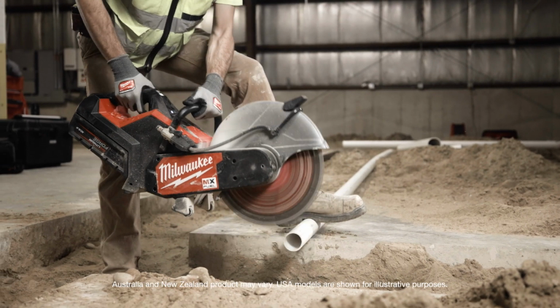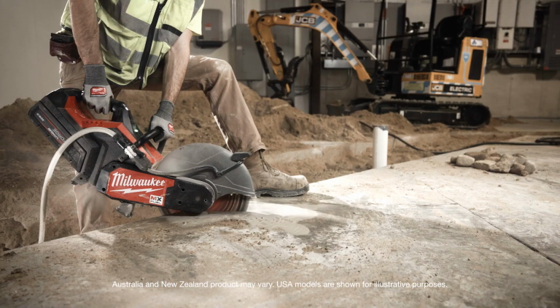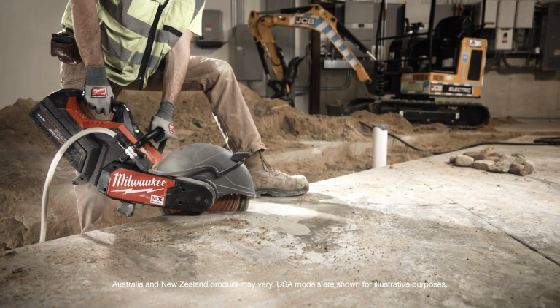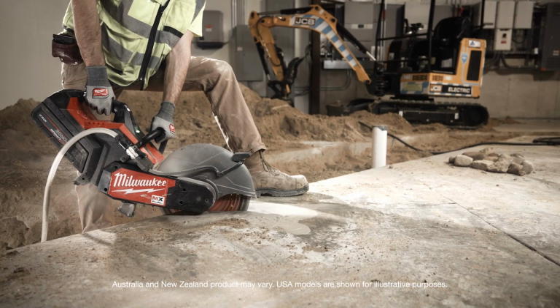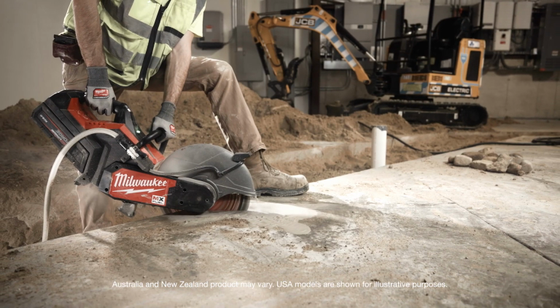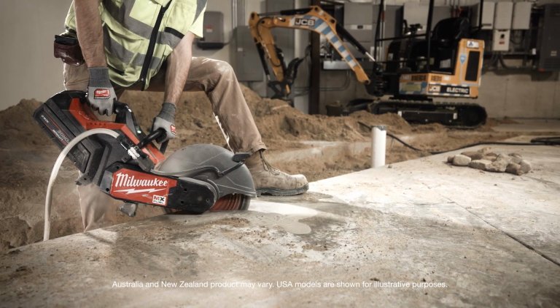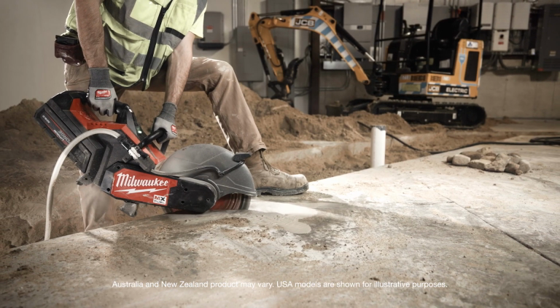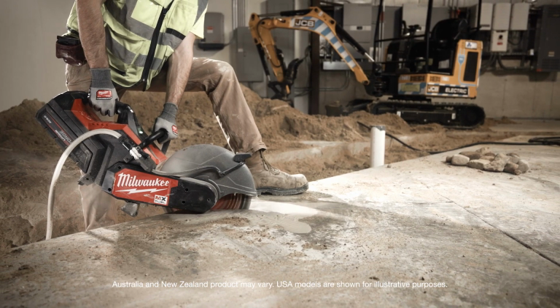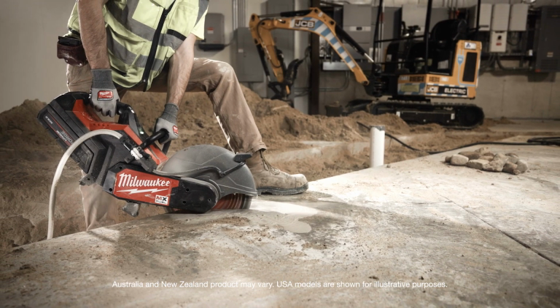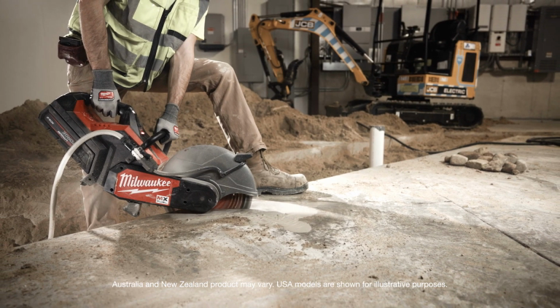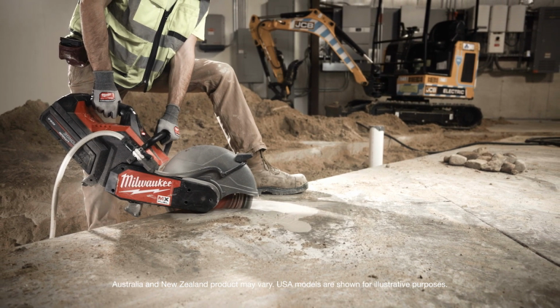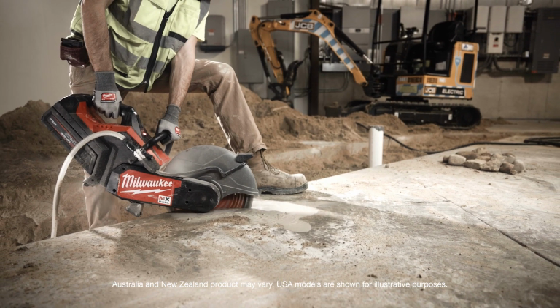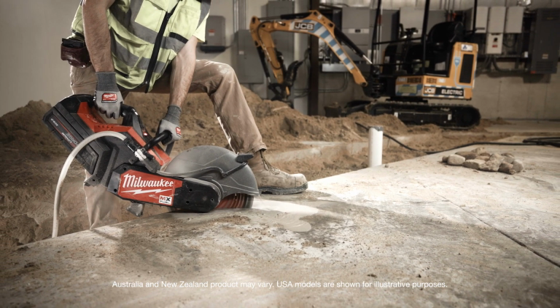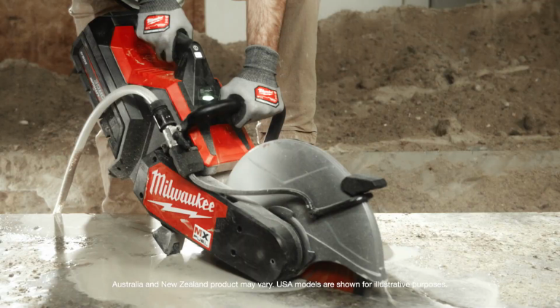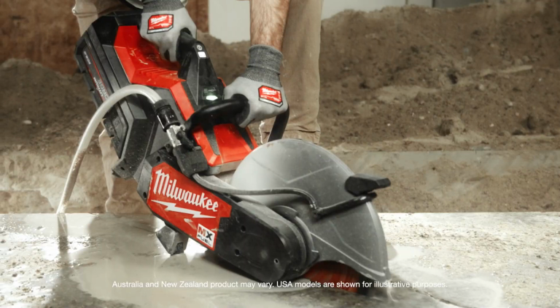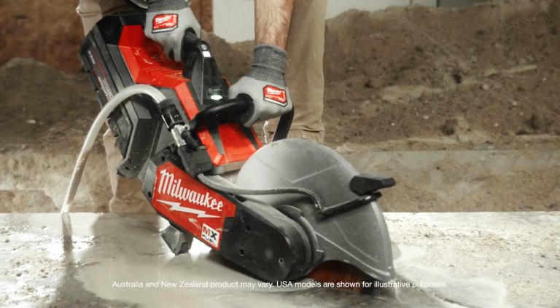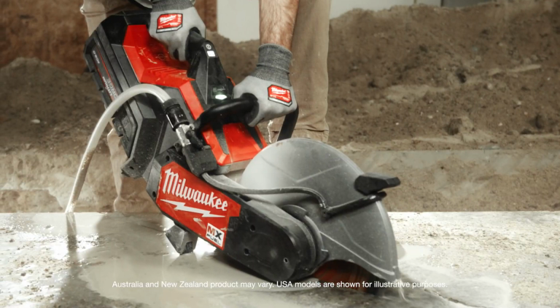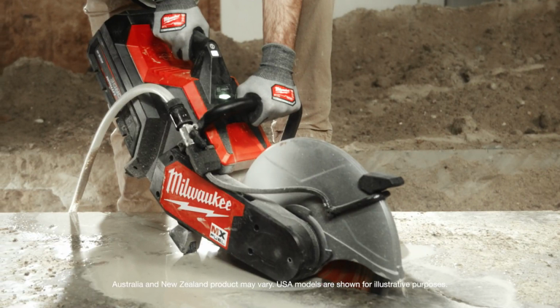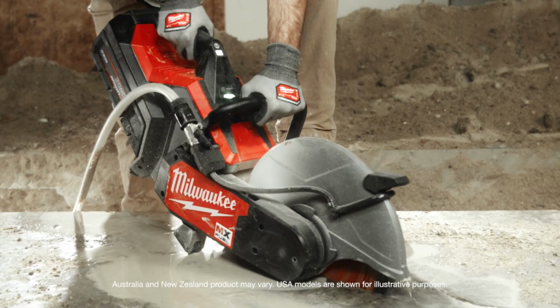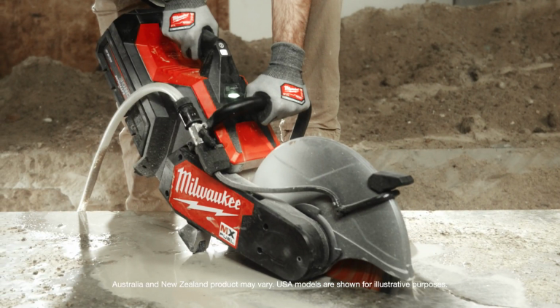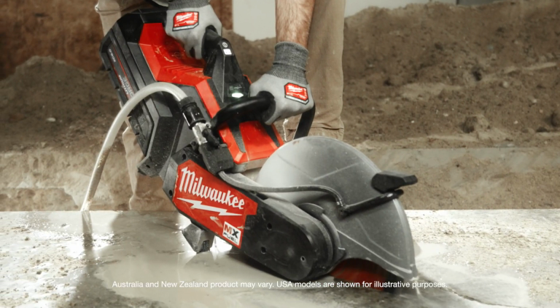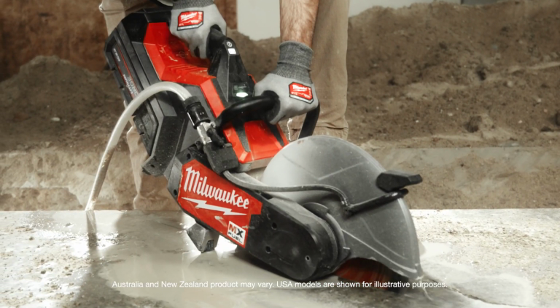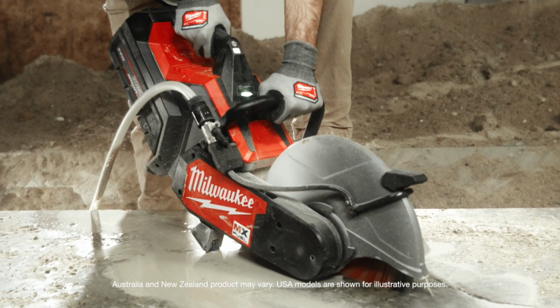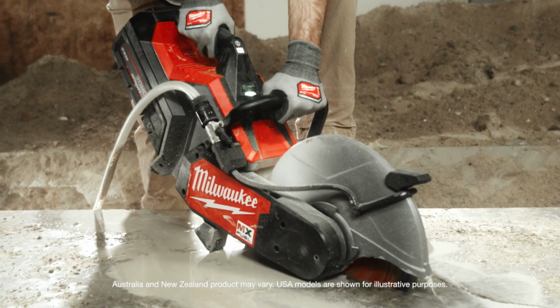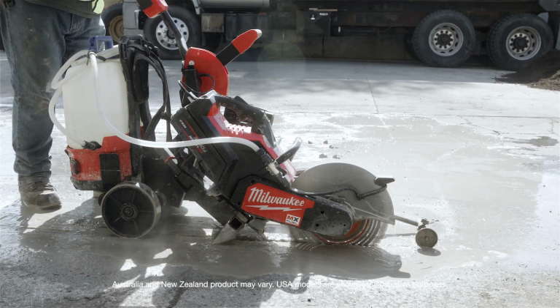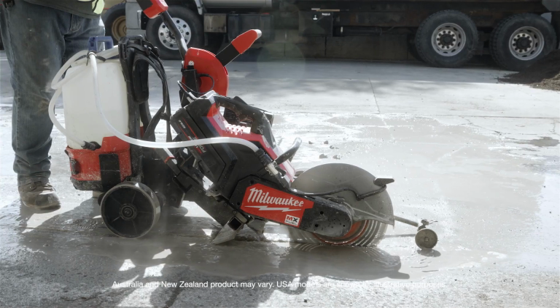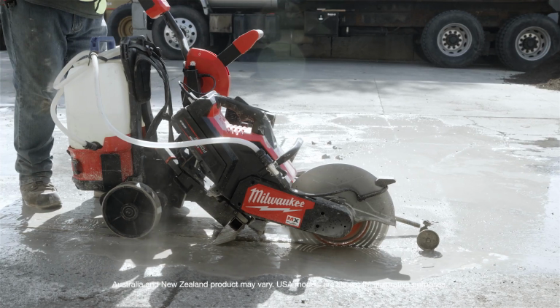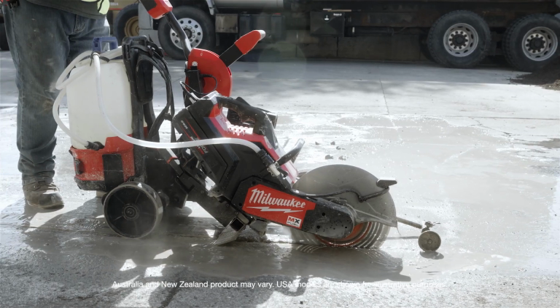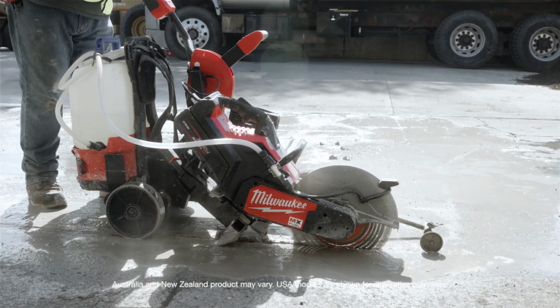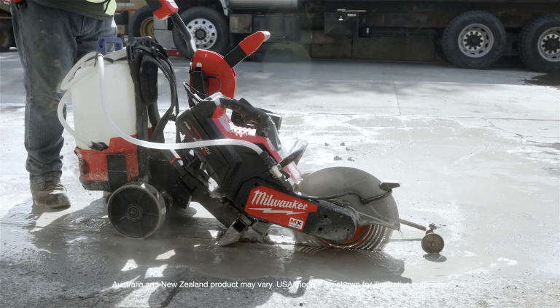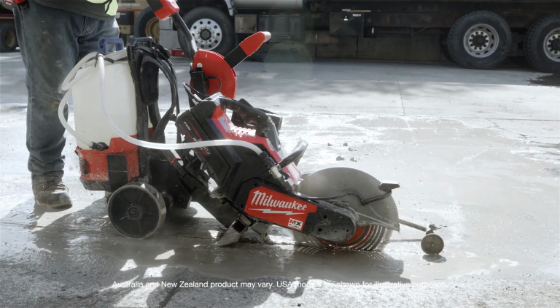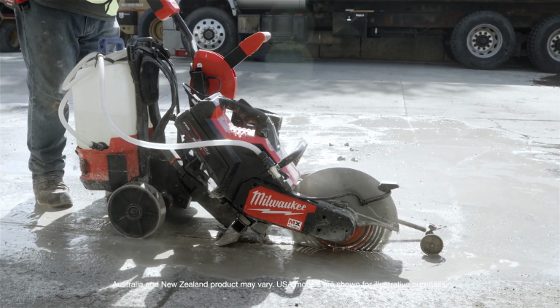I would recommend the MX cutoff saw, especially with the runtime and the weight. It's dependable — it always works for you.